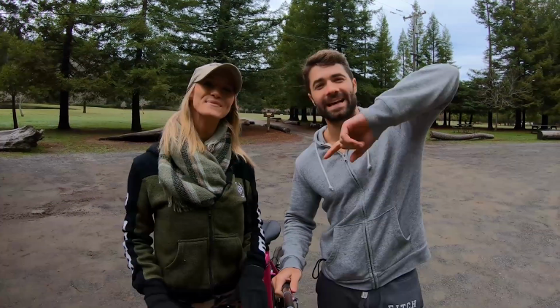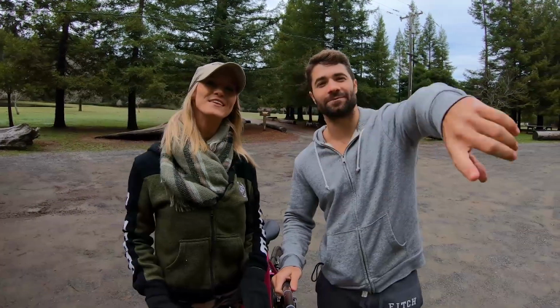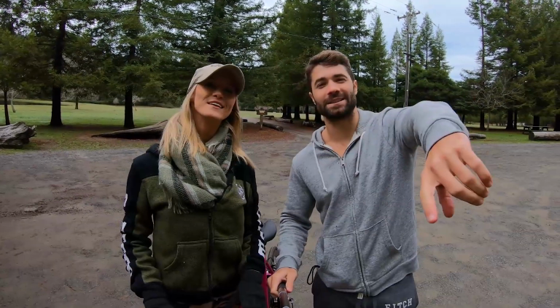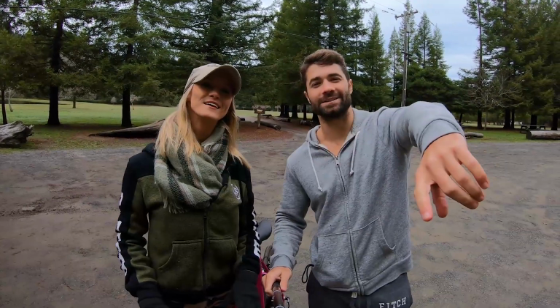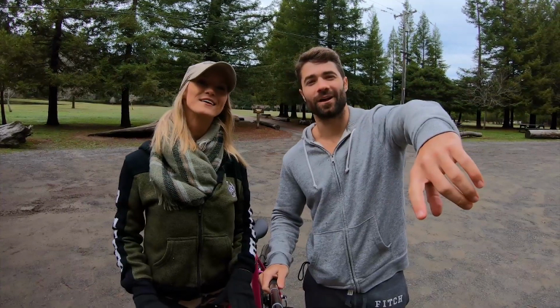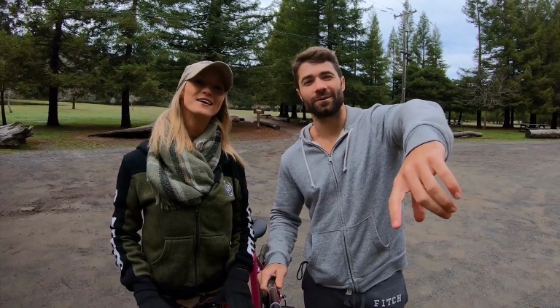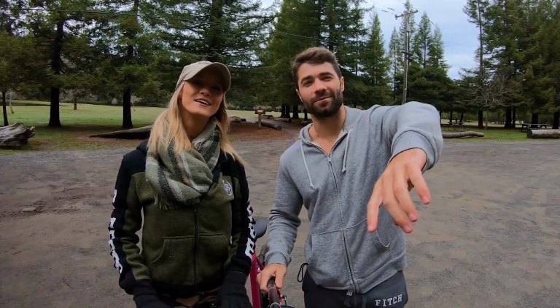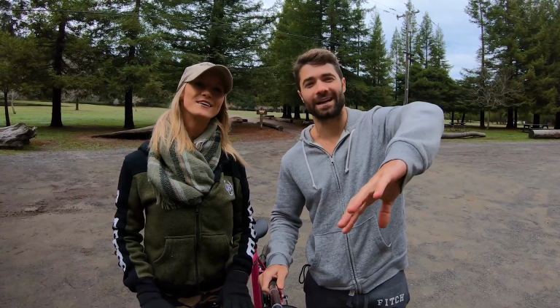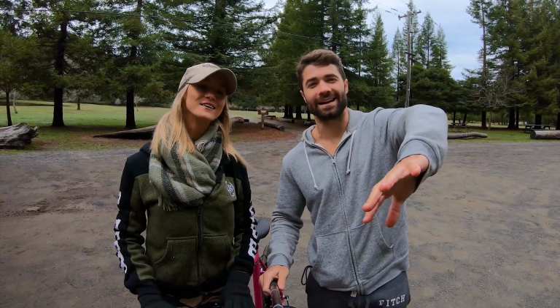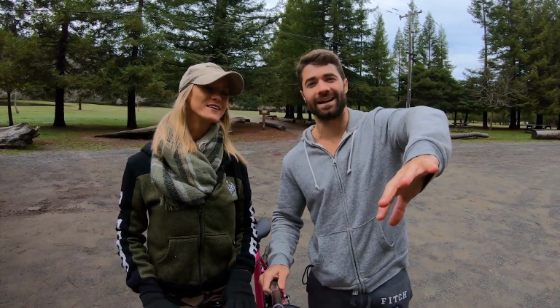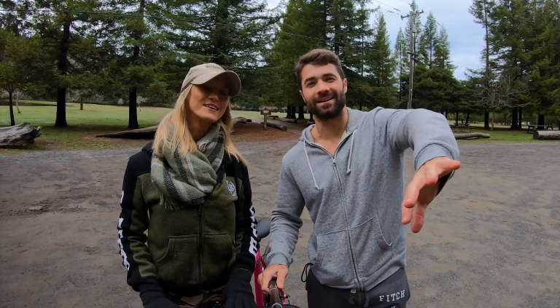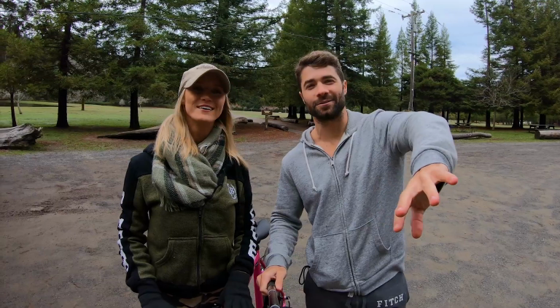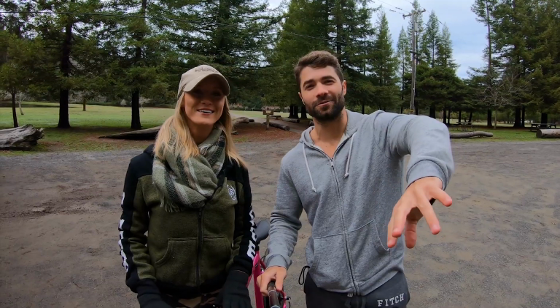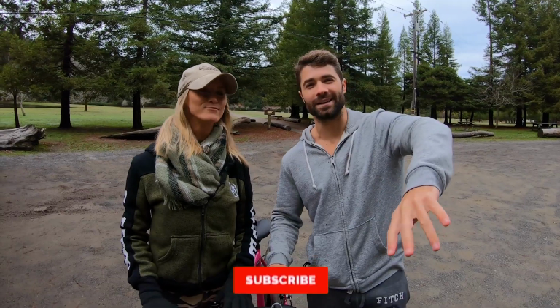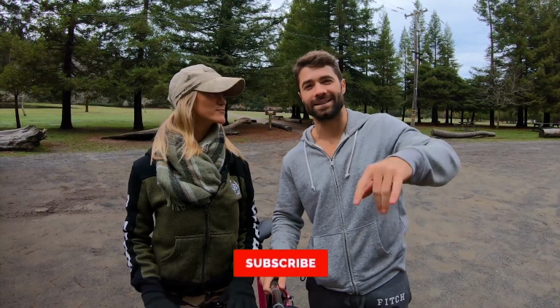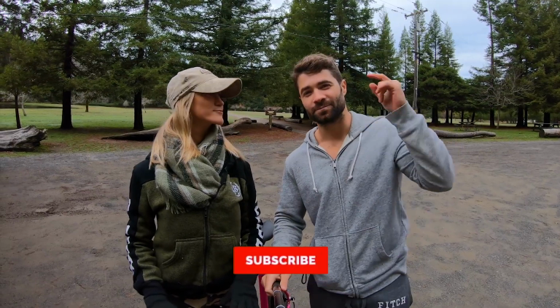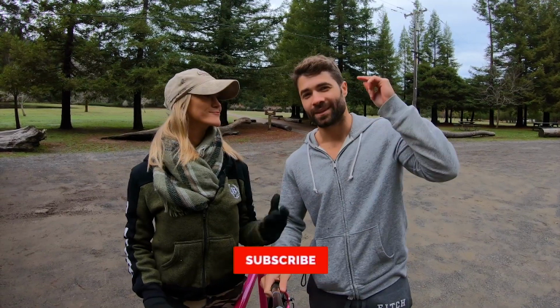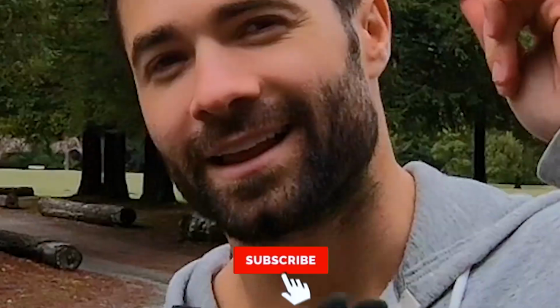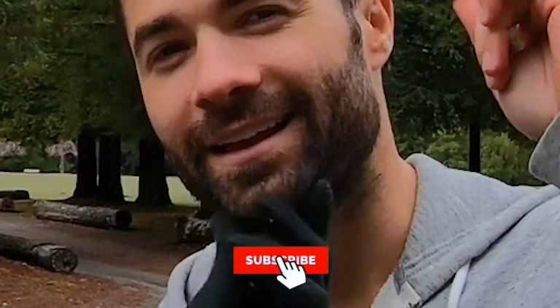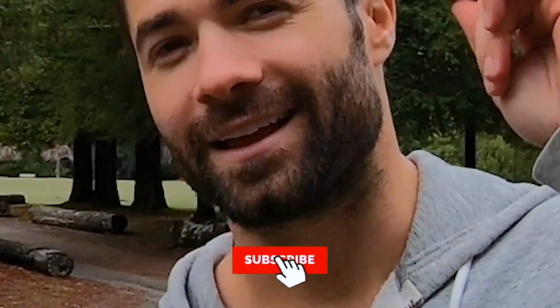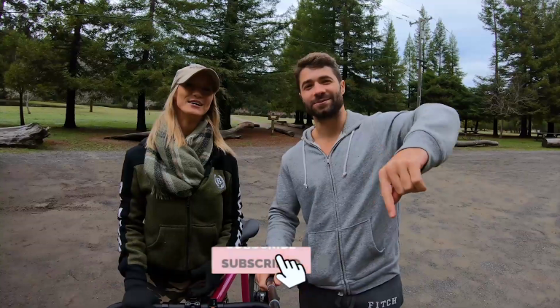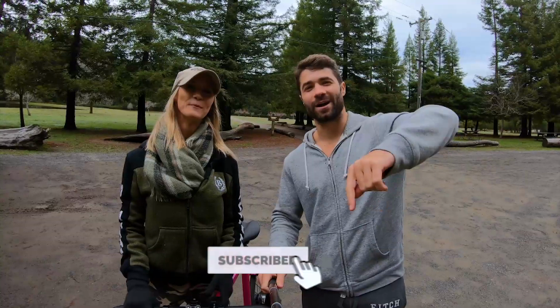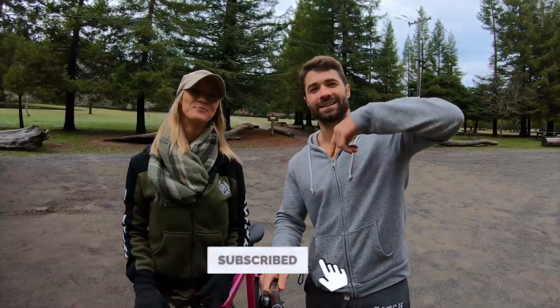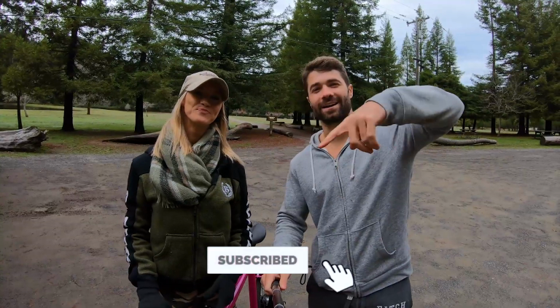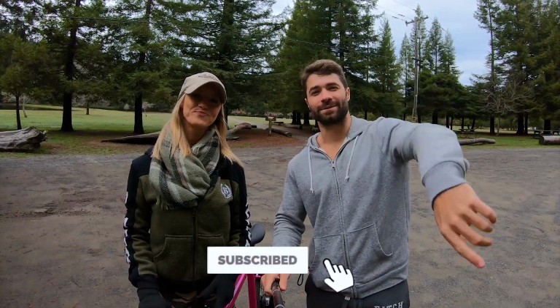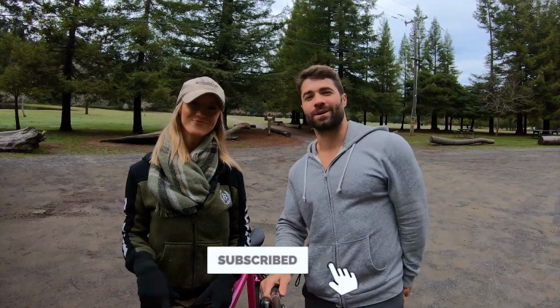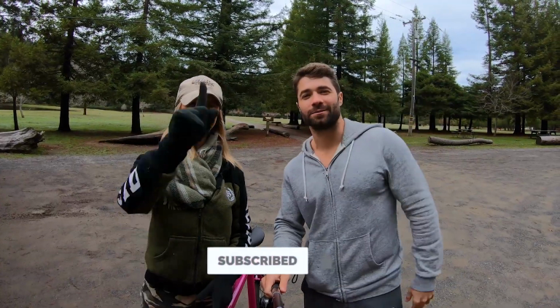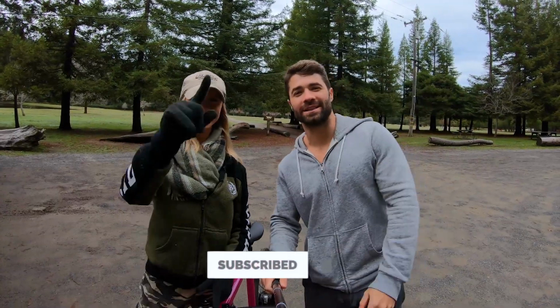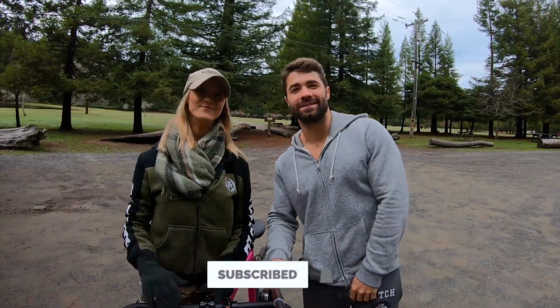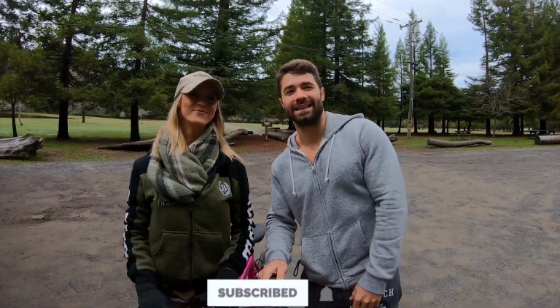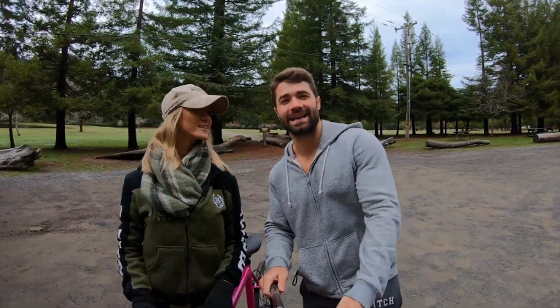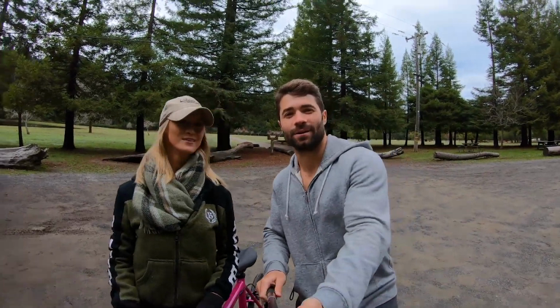That's it for today's vlog. We don't know if we're going to get any other cool footage. Thanks for watching — like, comment, subscribe. We'll see you in the next one.